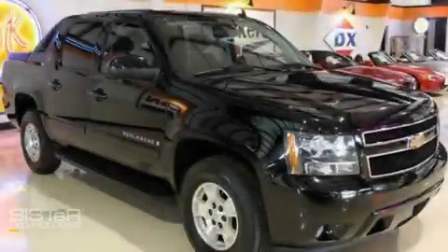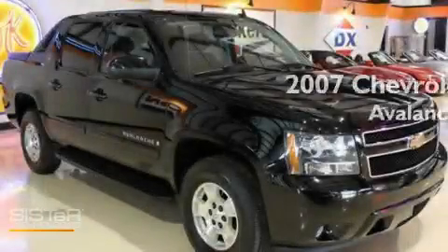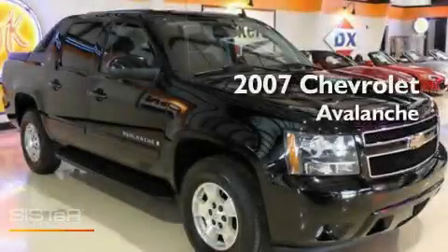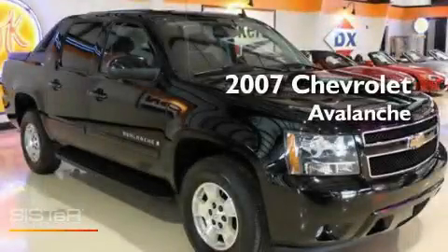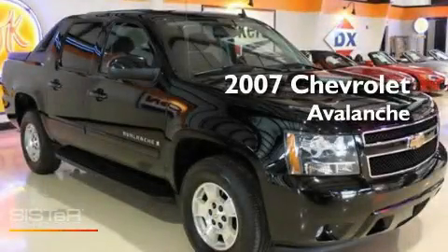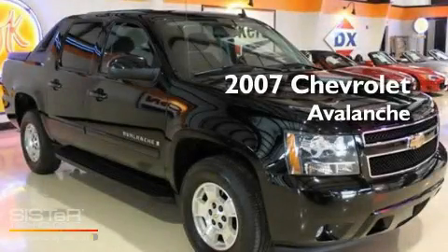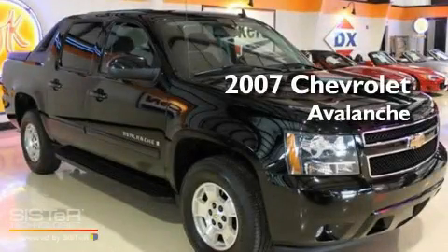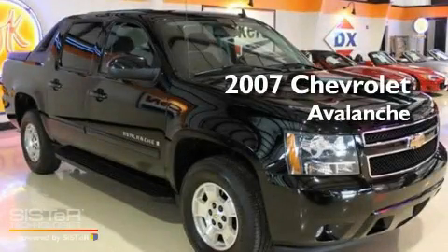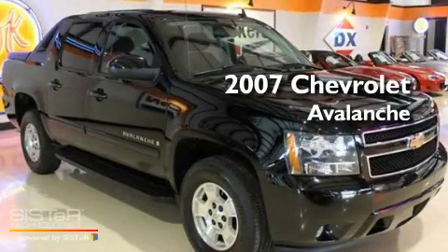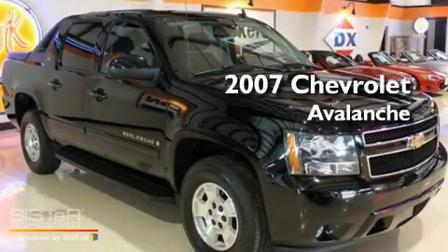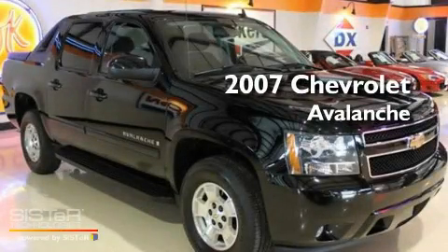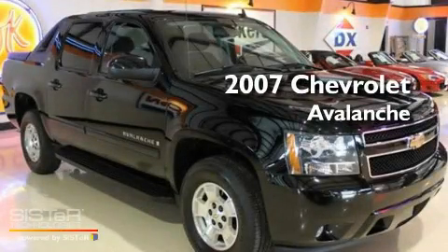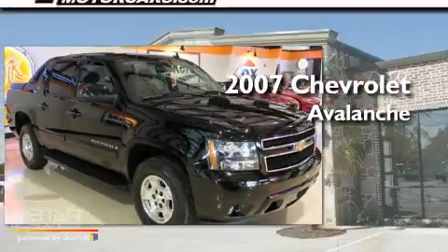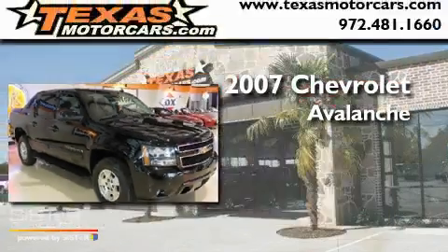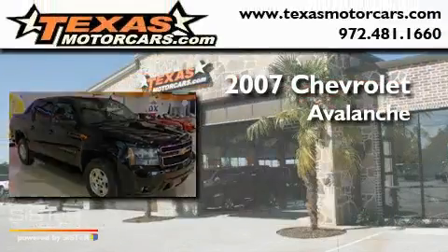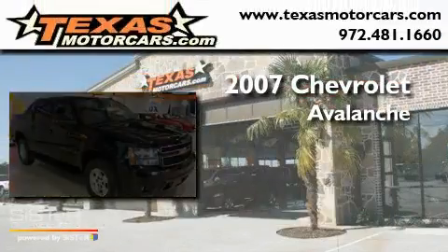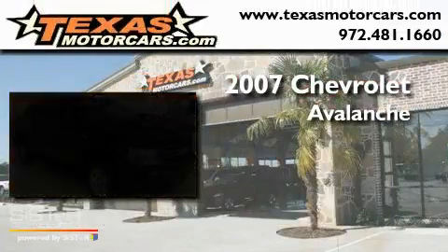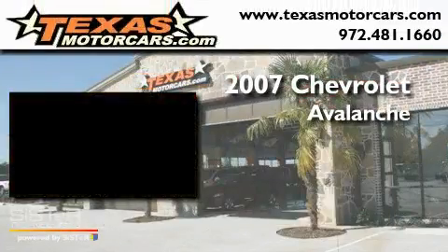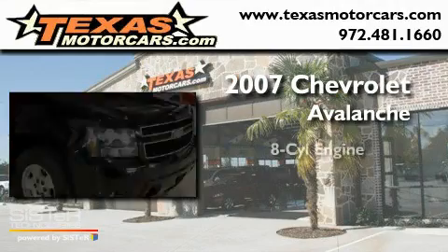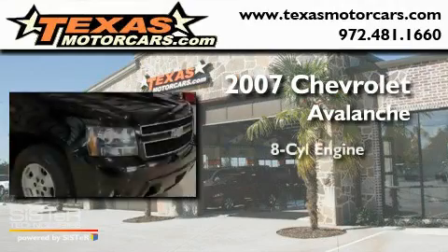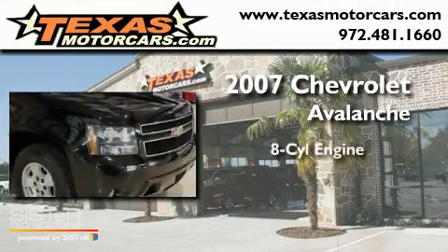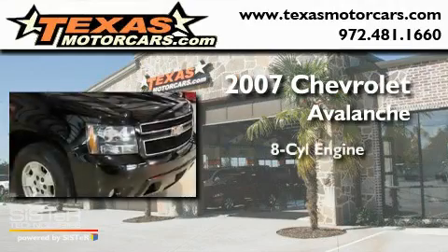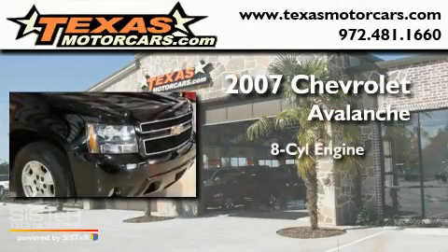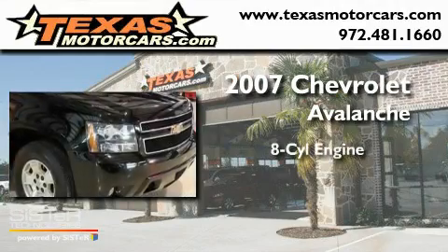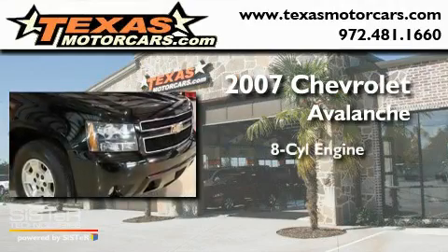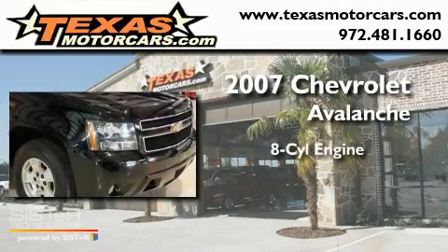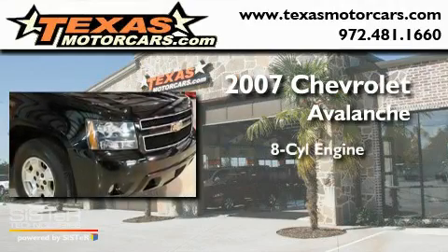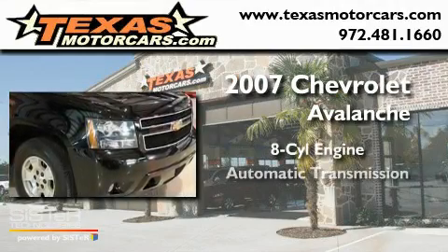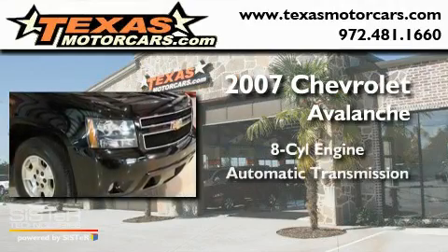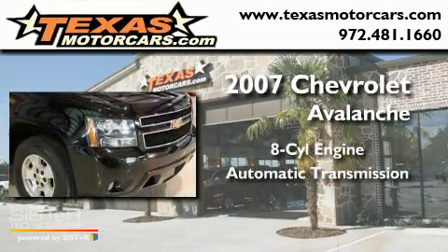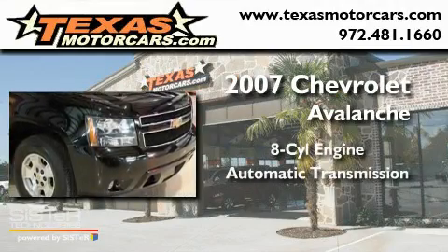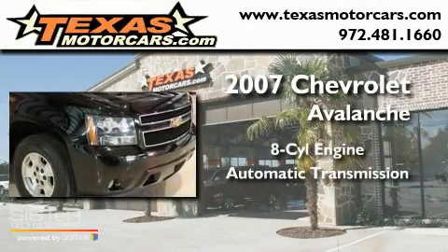This is a 2007 Chevrolet Avalanche. It features an eight-cylinder engine and an automatic transmission.